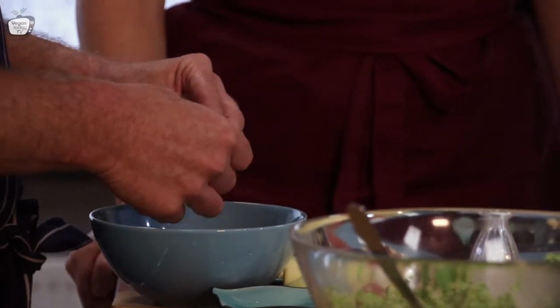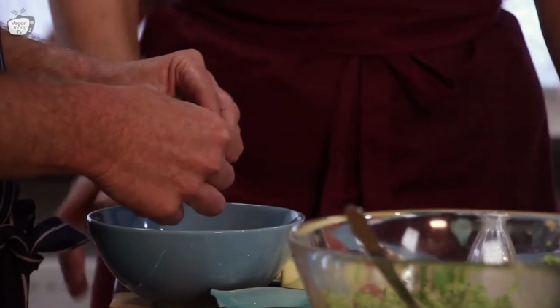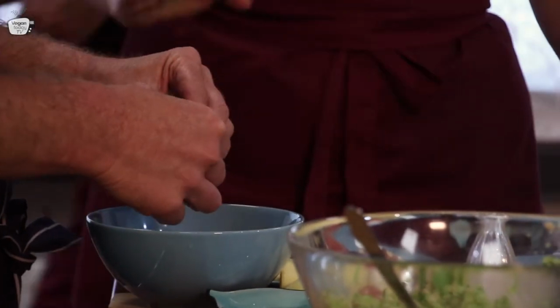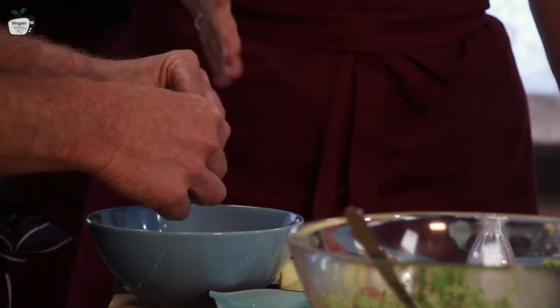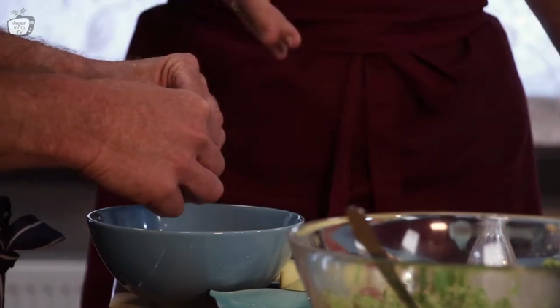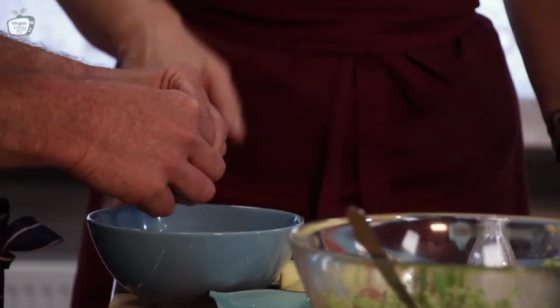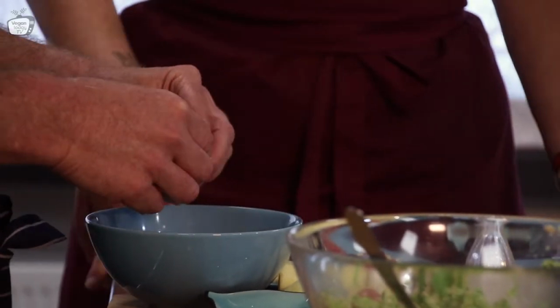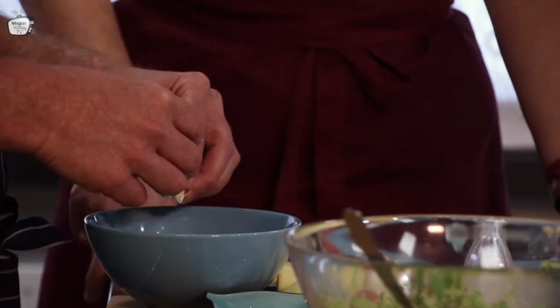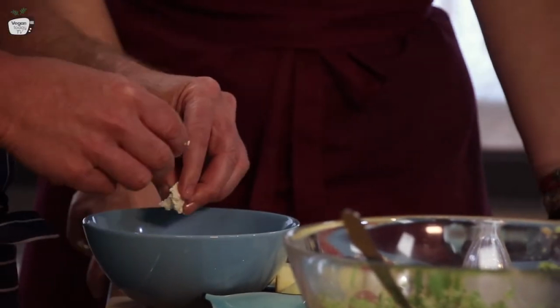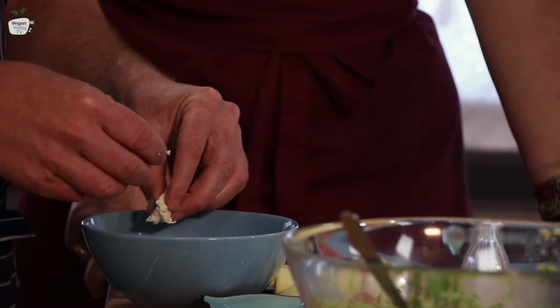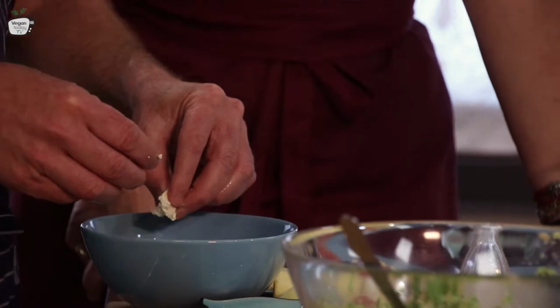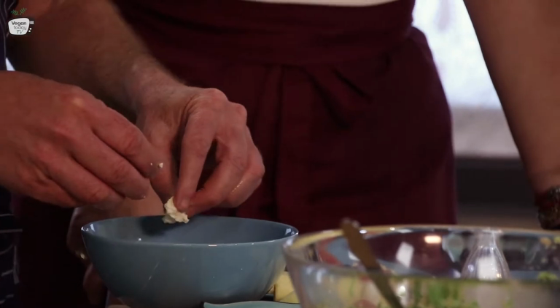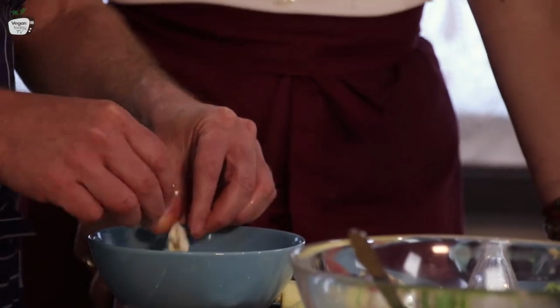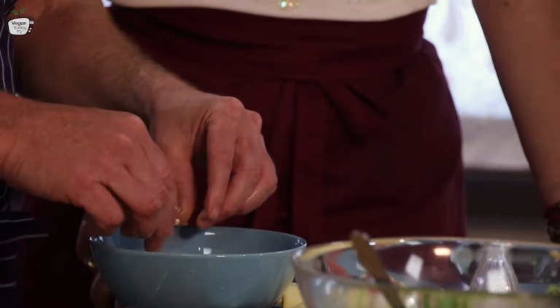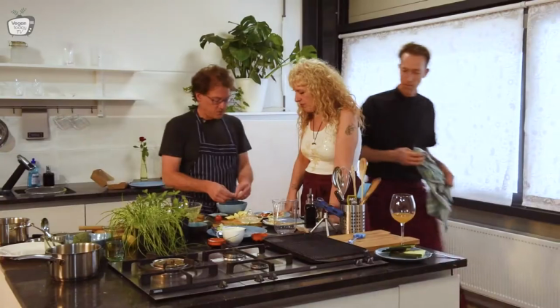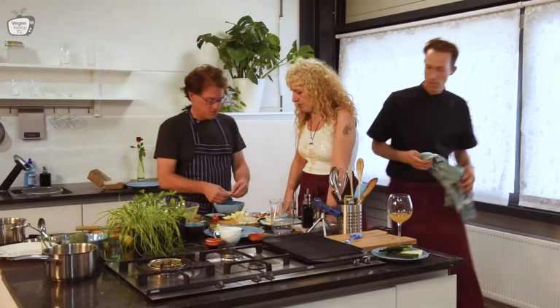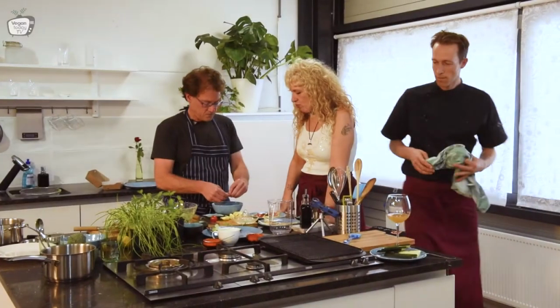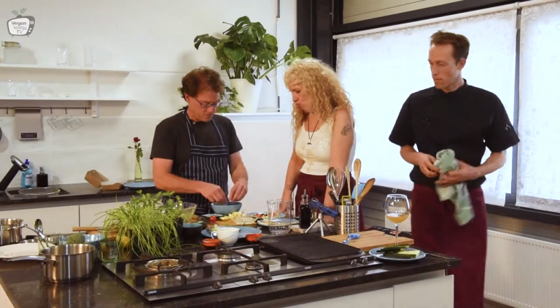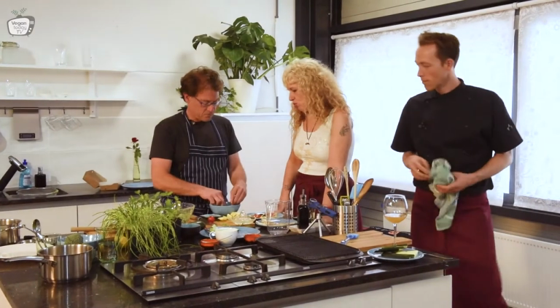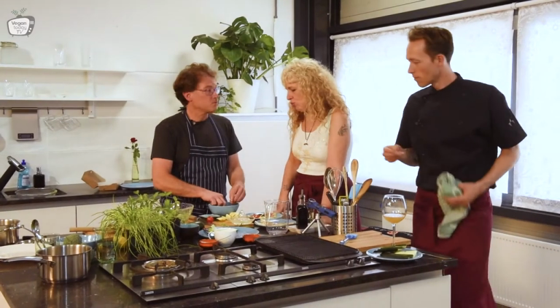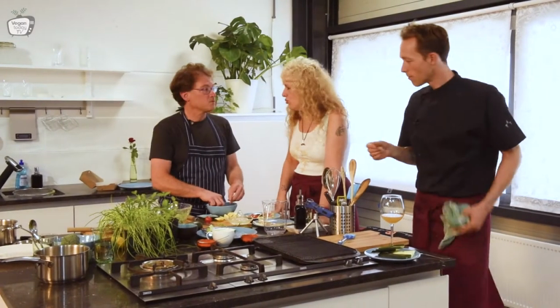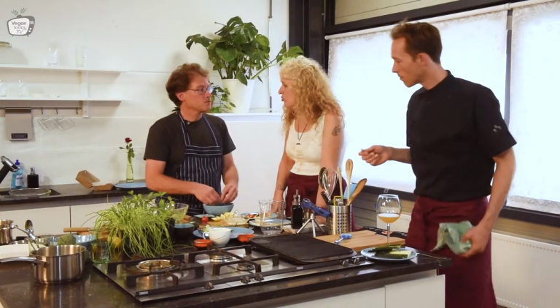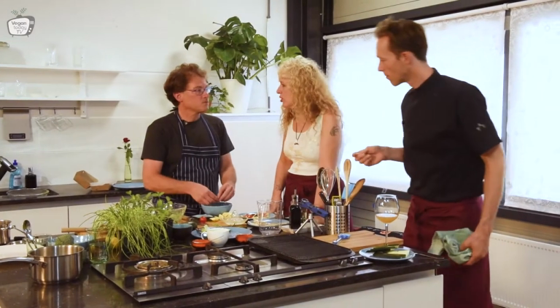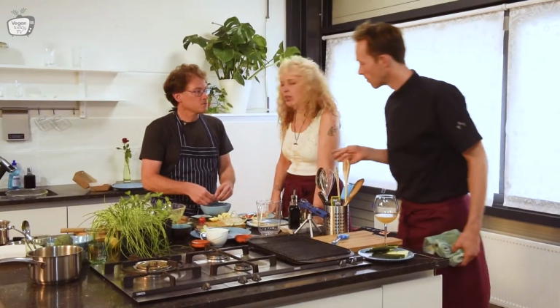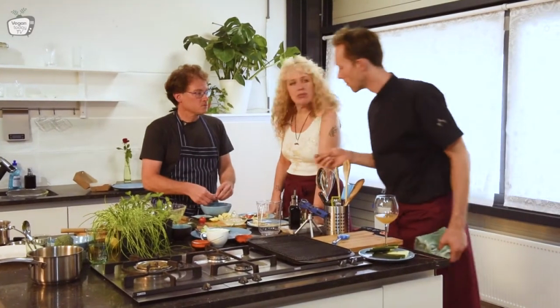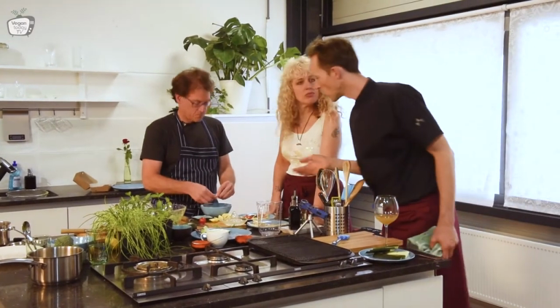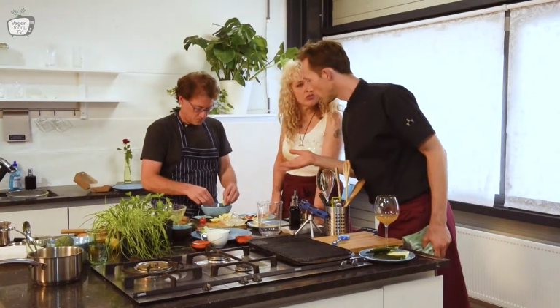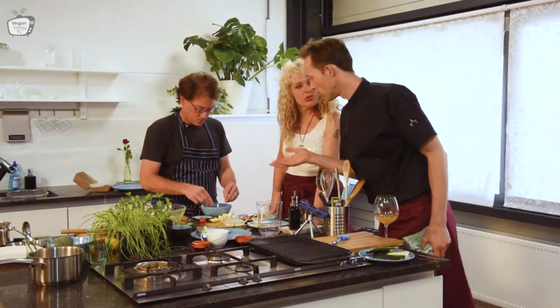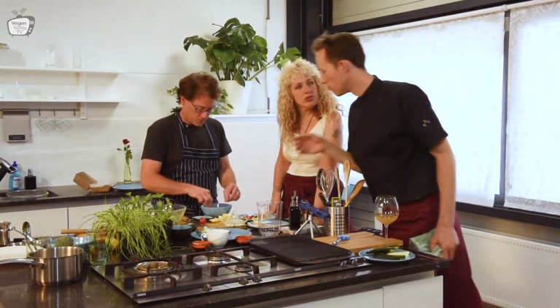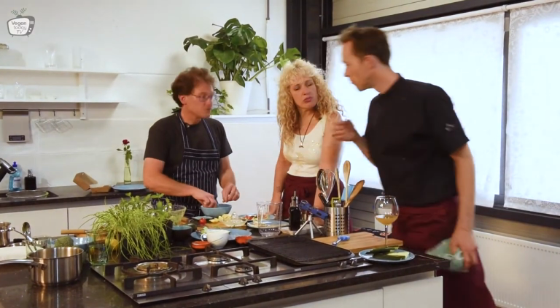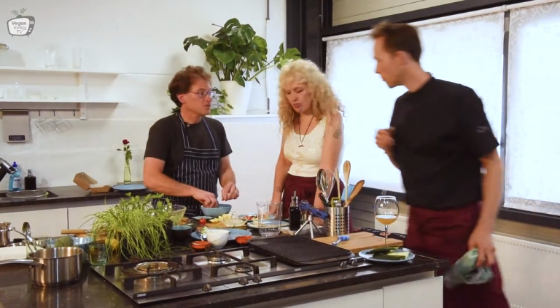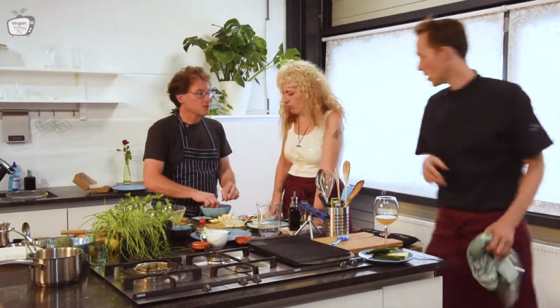Do you want it in small pieces? Do it in your own style. Like this? Yeah, it's fine. Actually, I see you have a tattoo on your hand — 'Vegan'. That means you're the real deal!